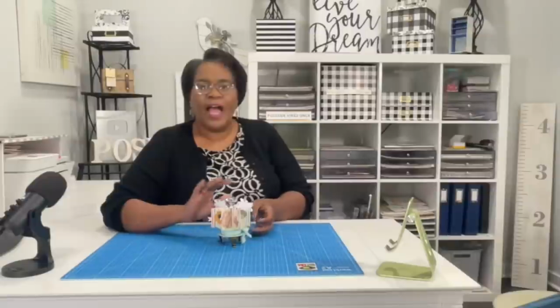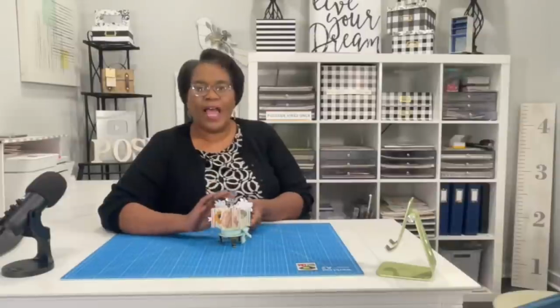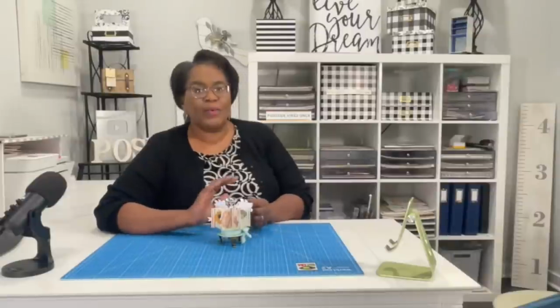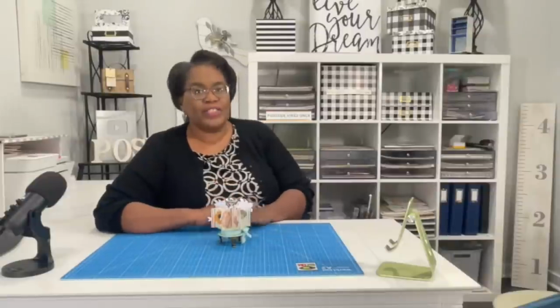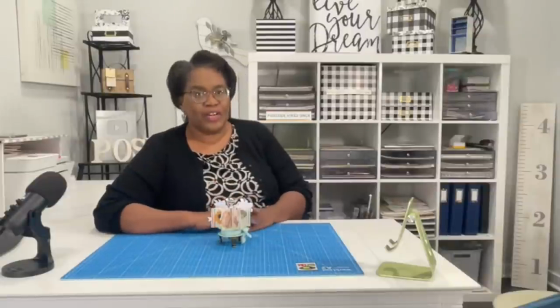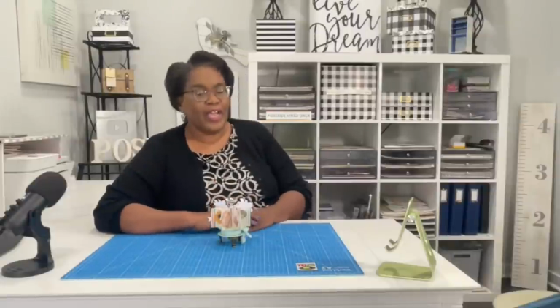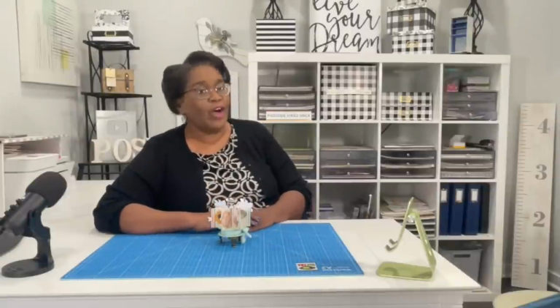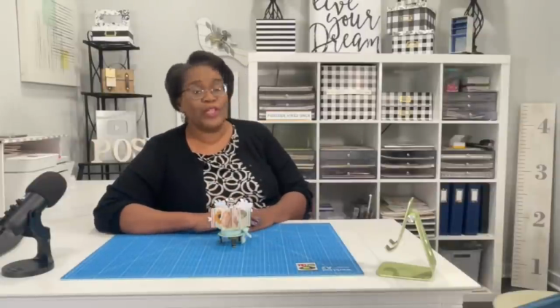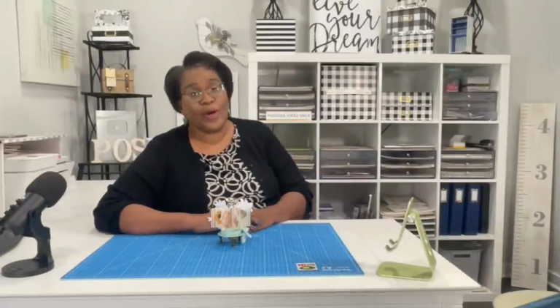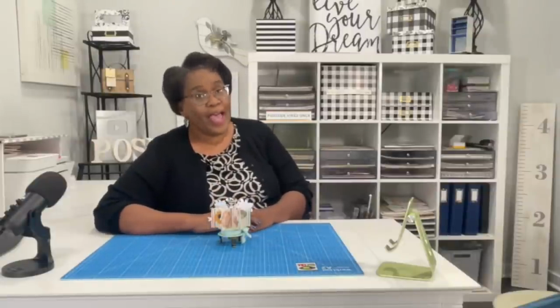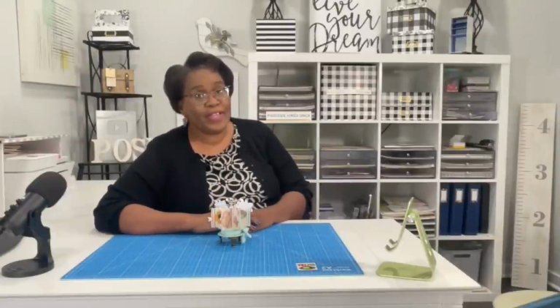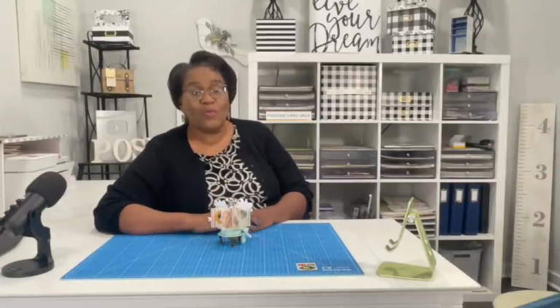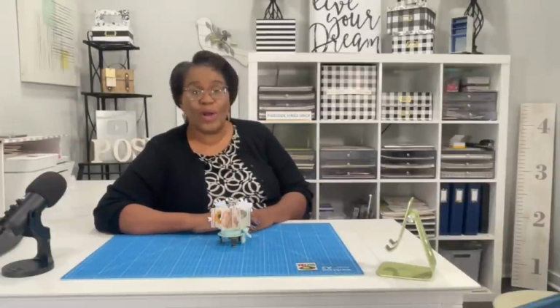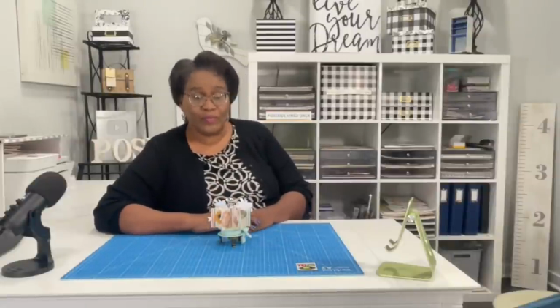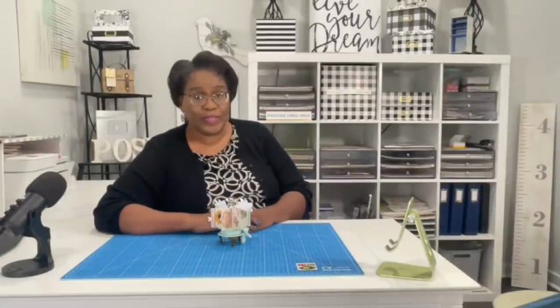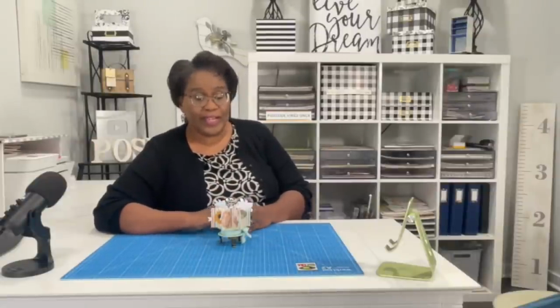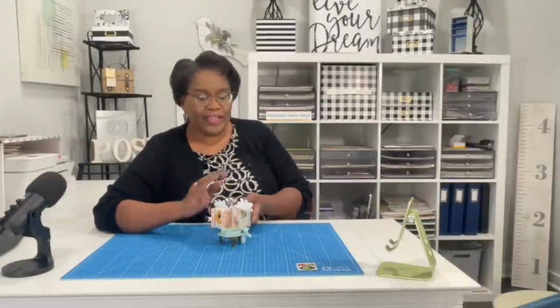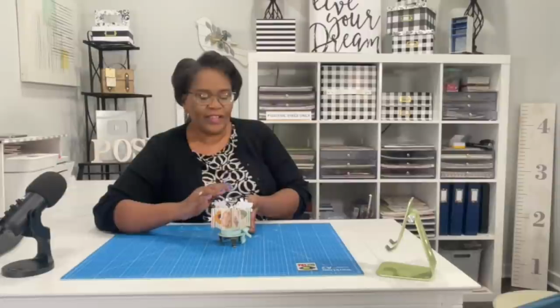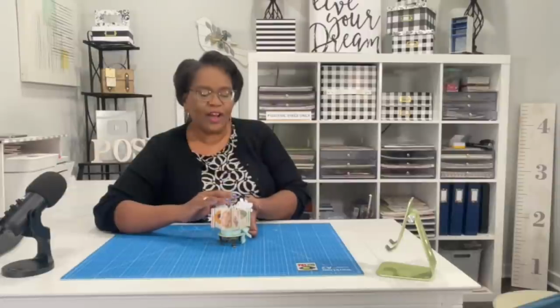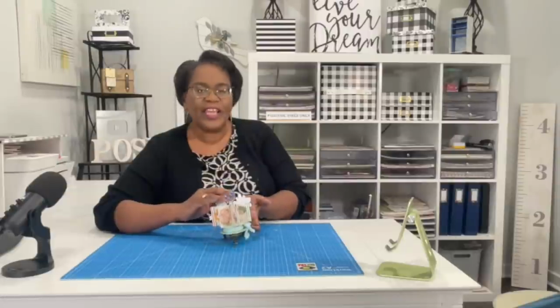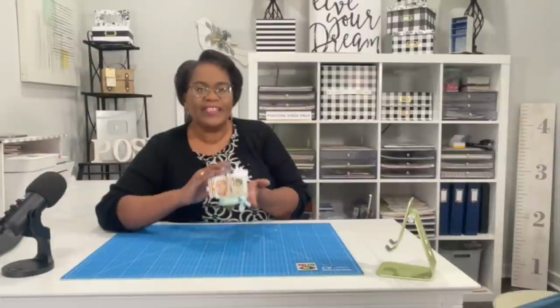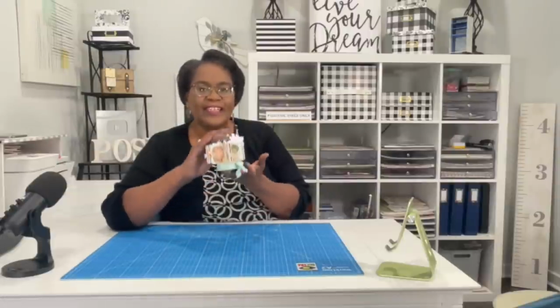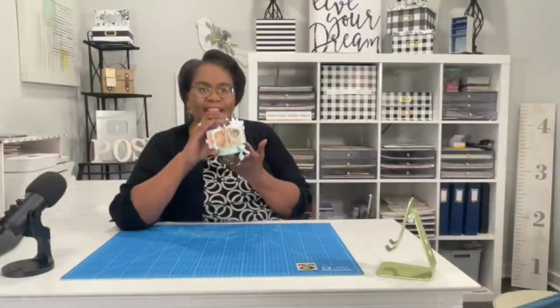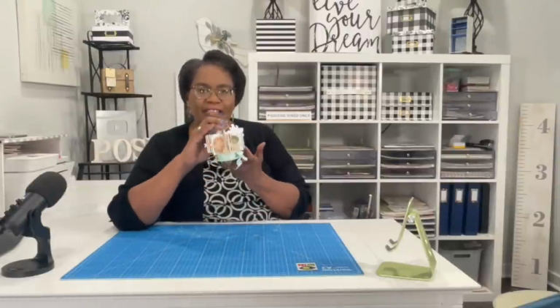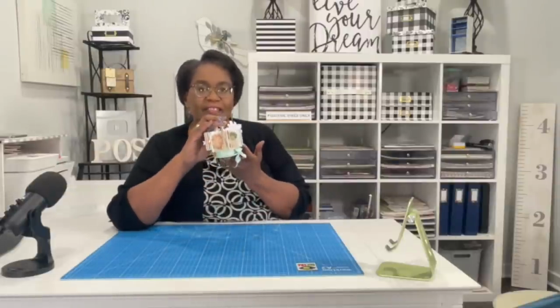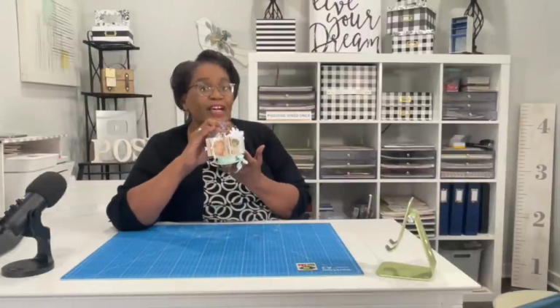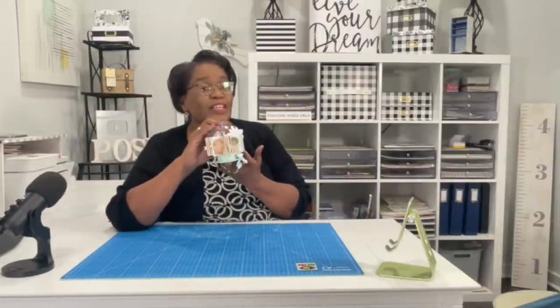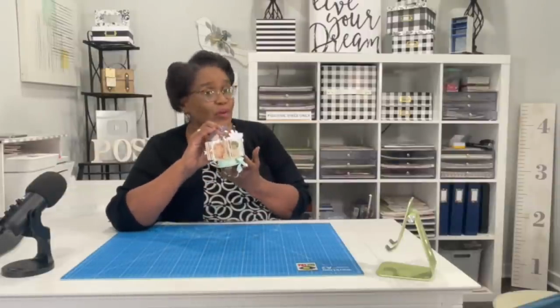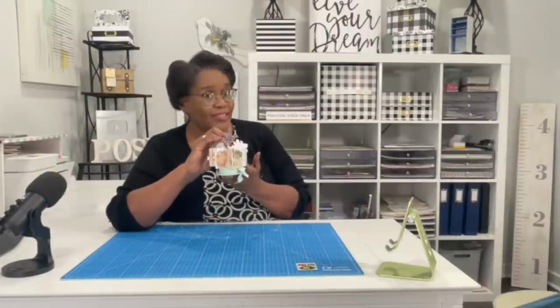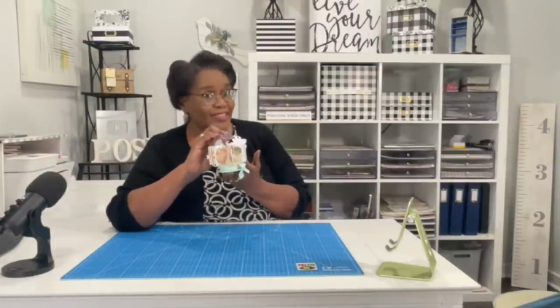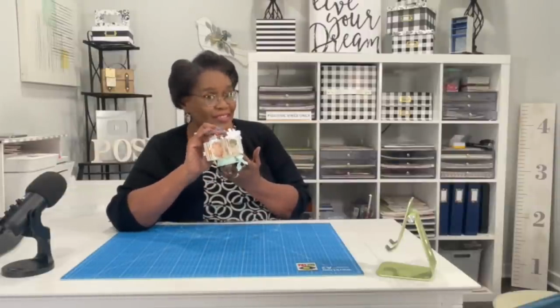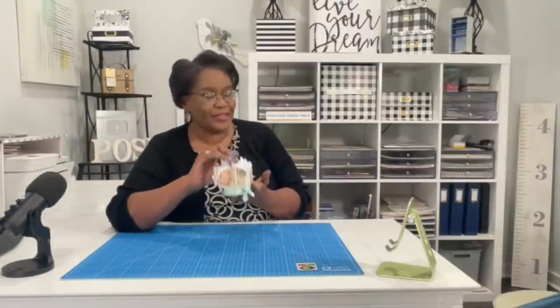Hi everyone, it's Sherri. I hope that you are having a wonderful day. Y'all, isn't this the cutest? Stay tuned.